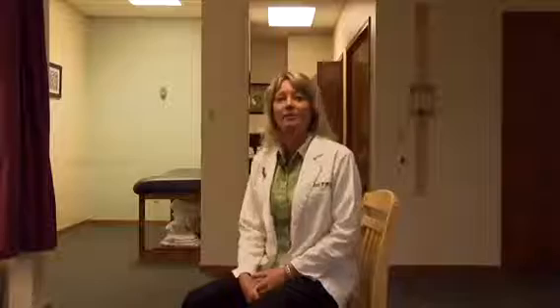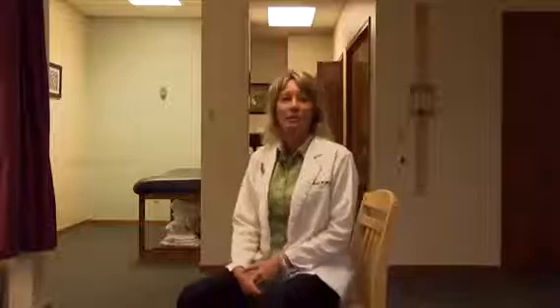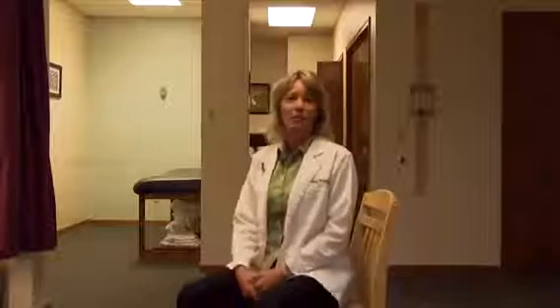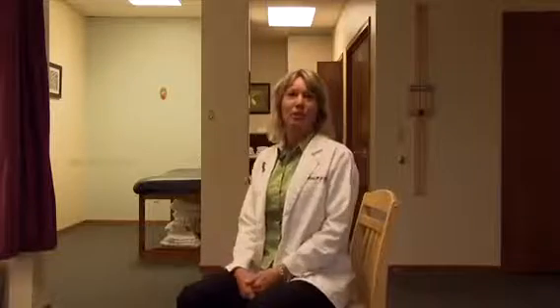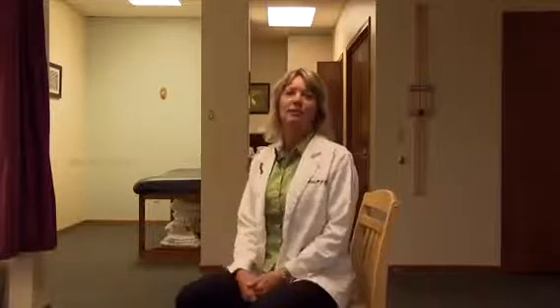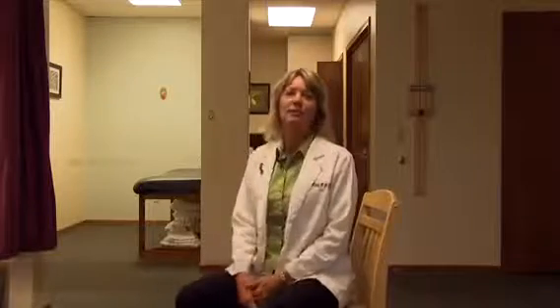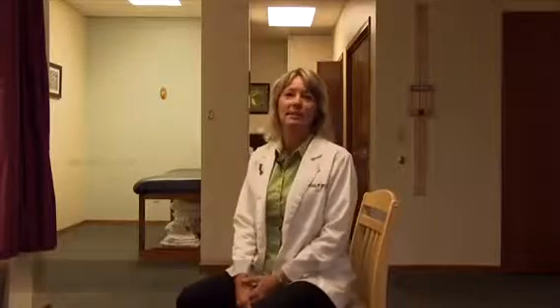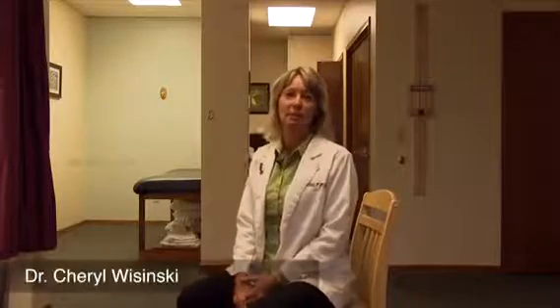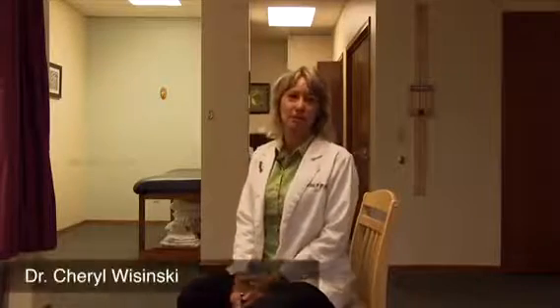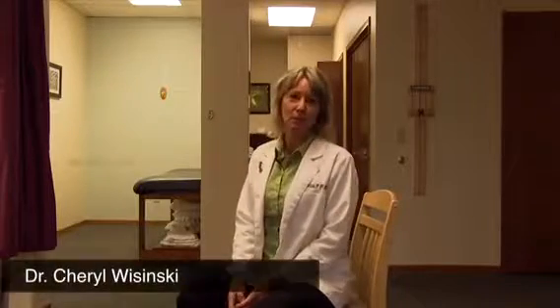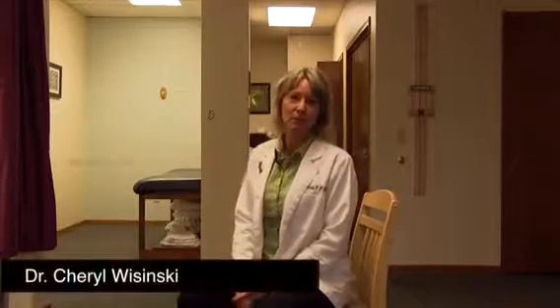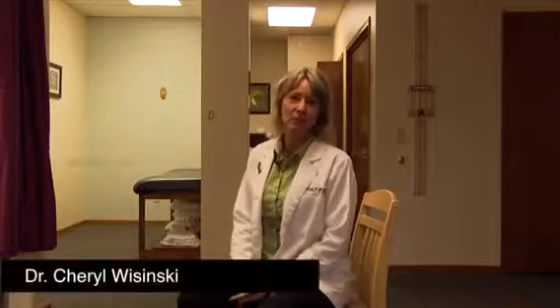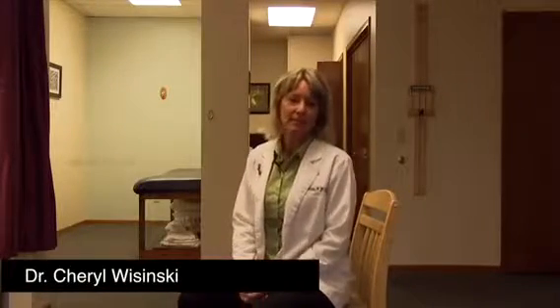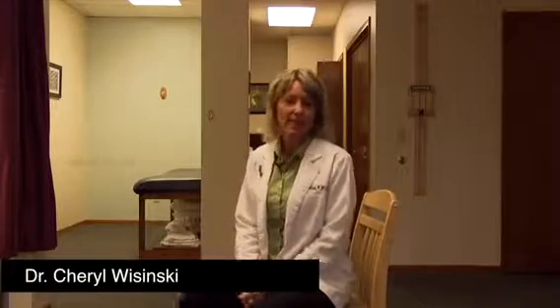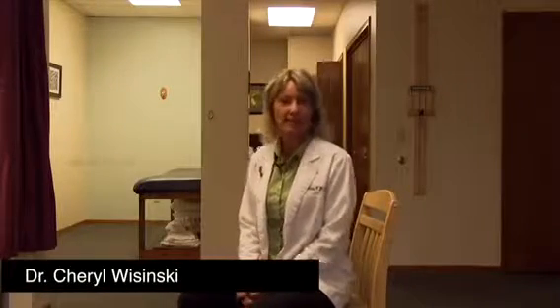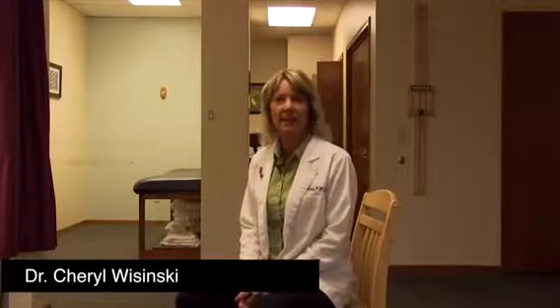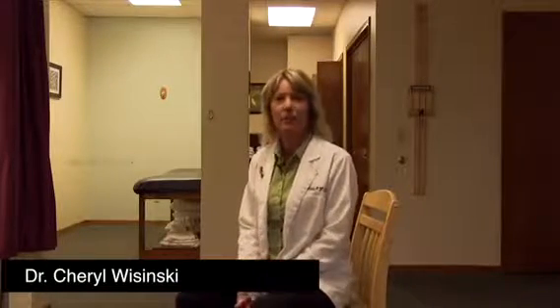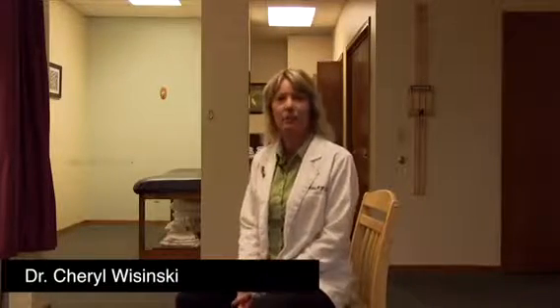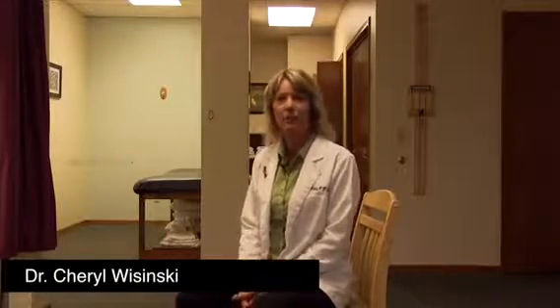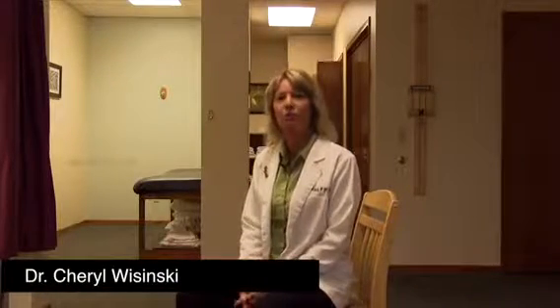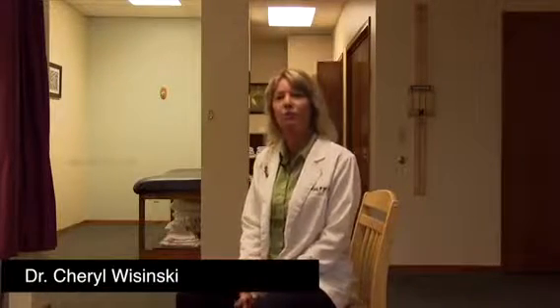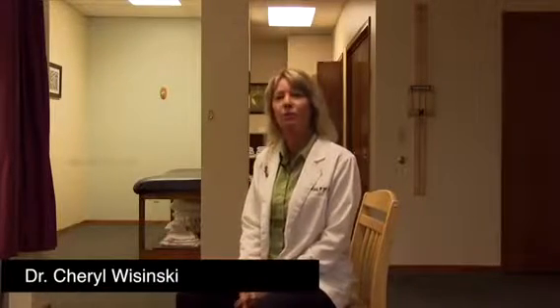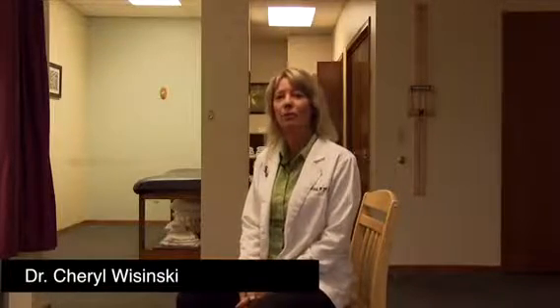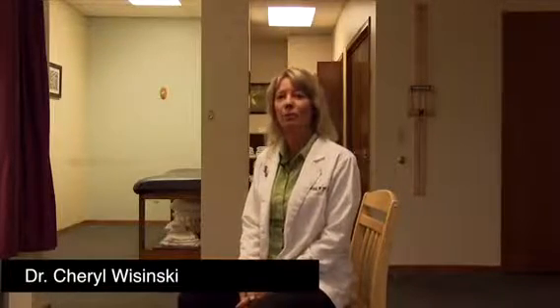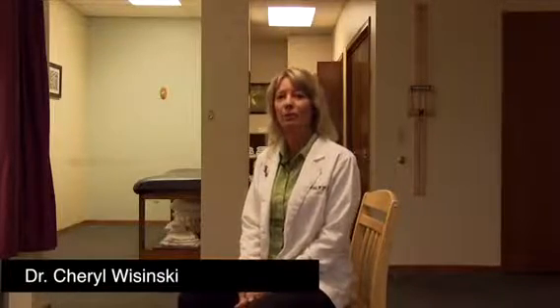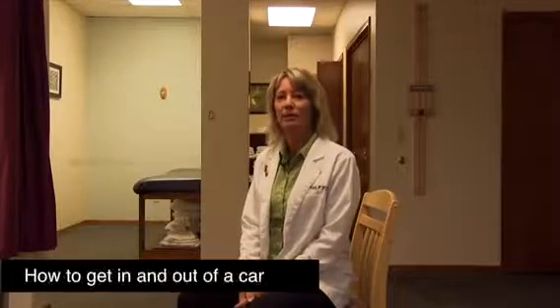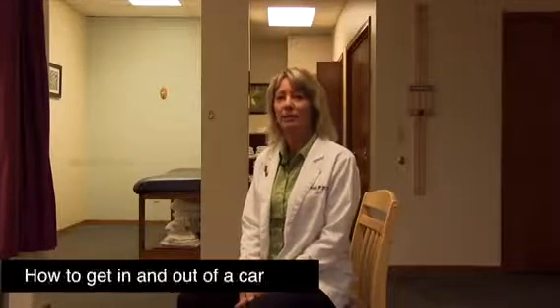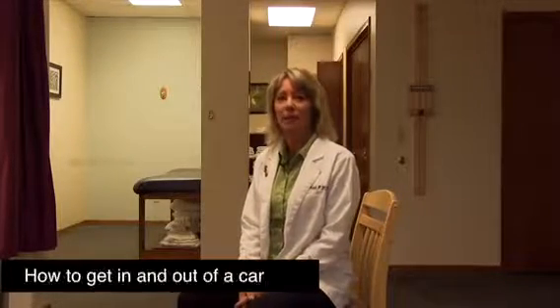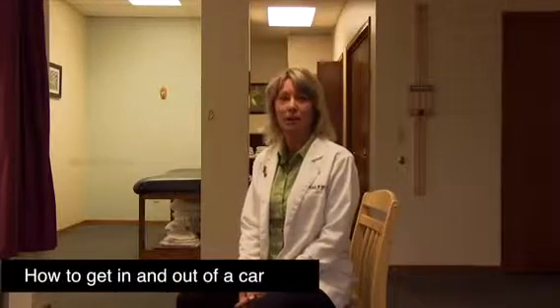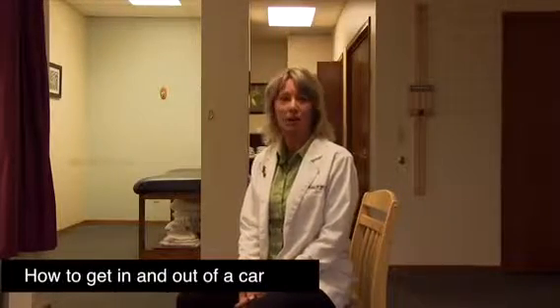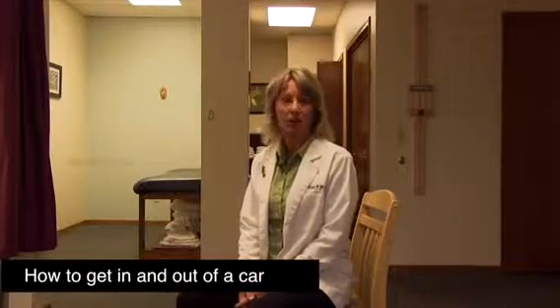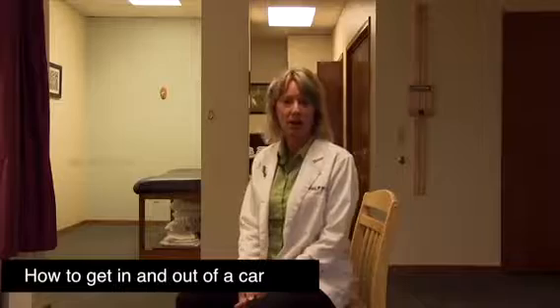I'm Dr. Cheryl Wazinski. I'm a physical therapist and today I'm going to show you the correct way to get in and out of your car.